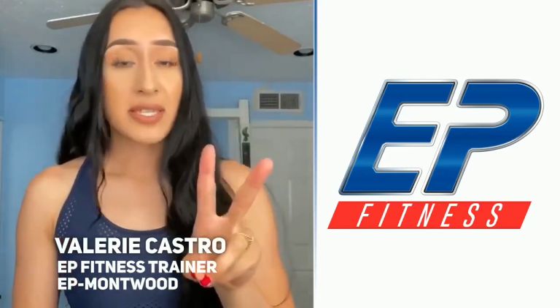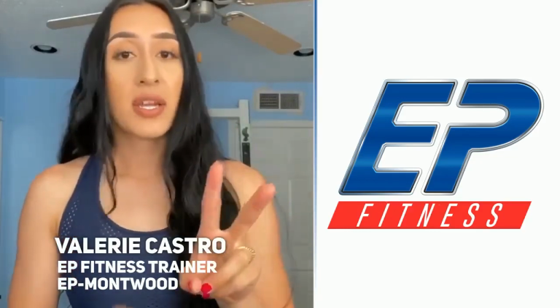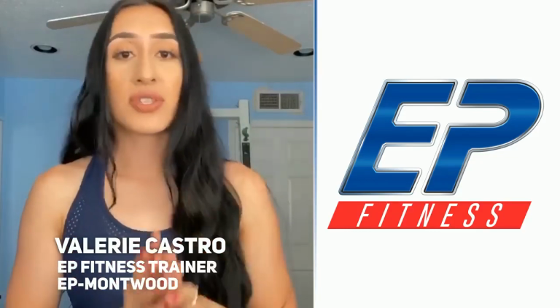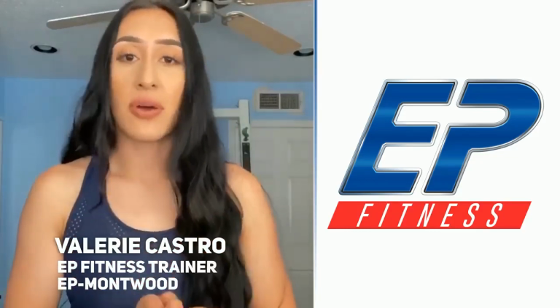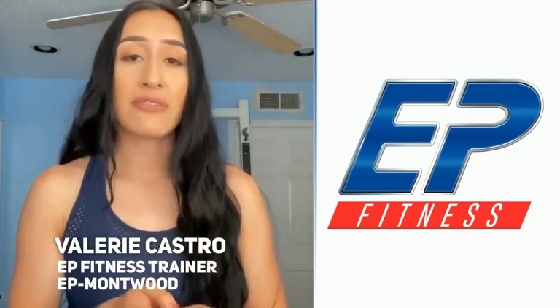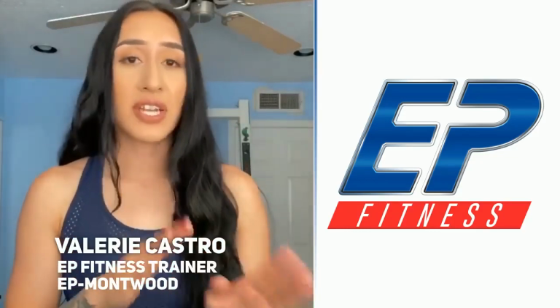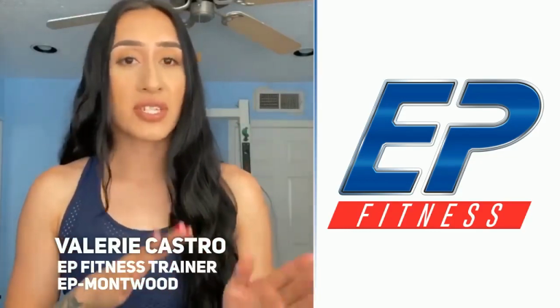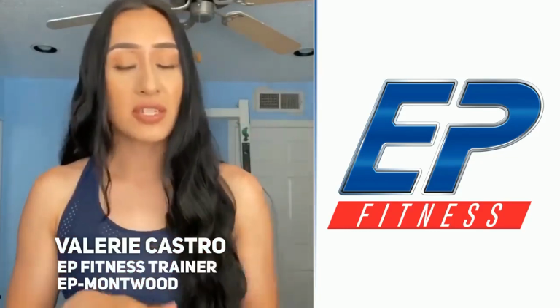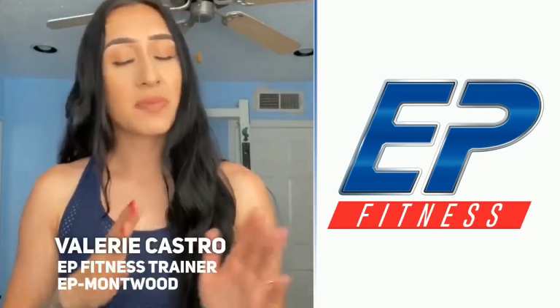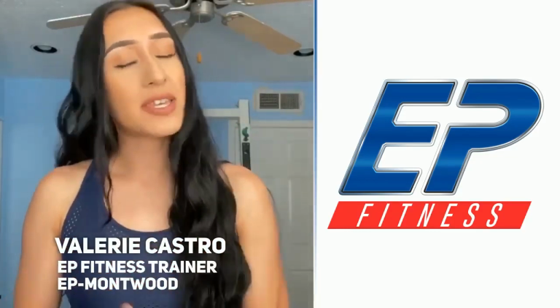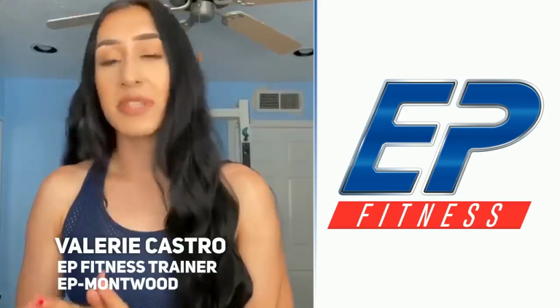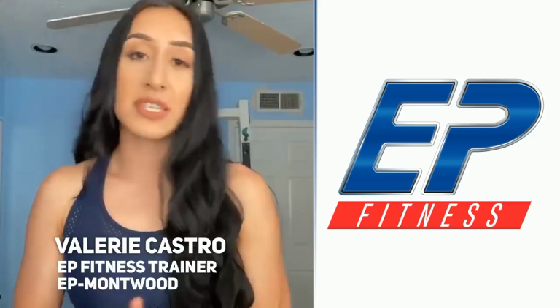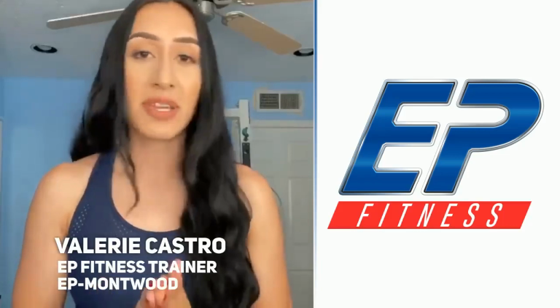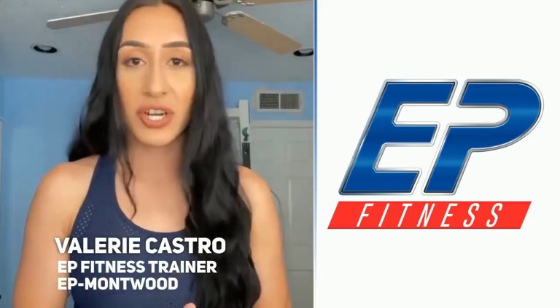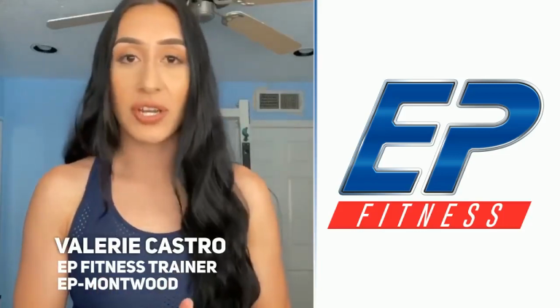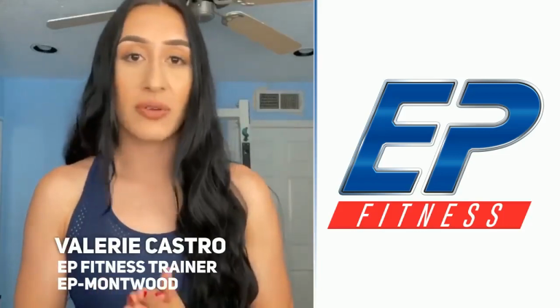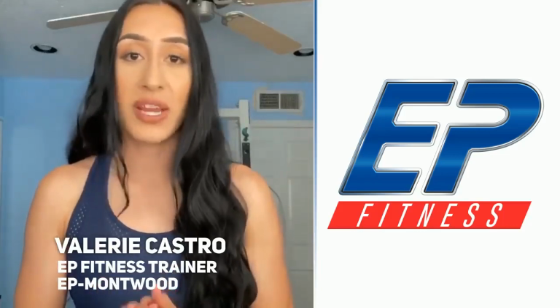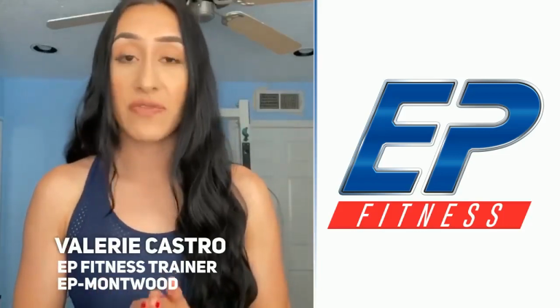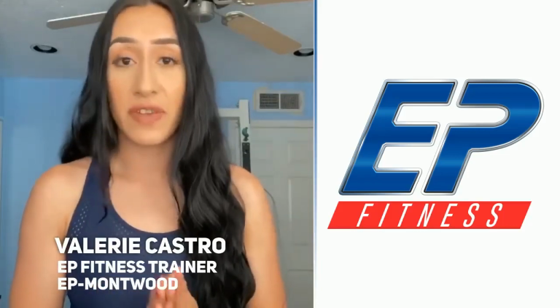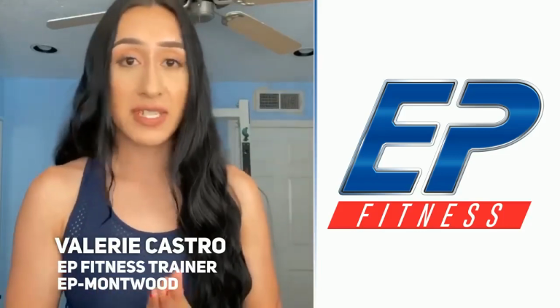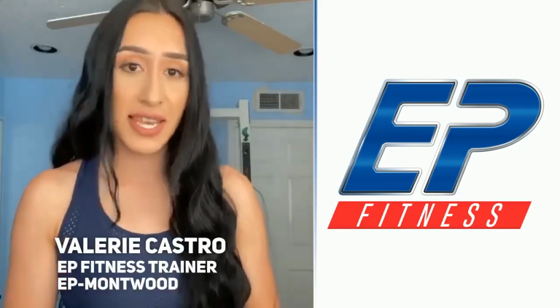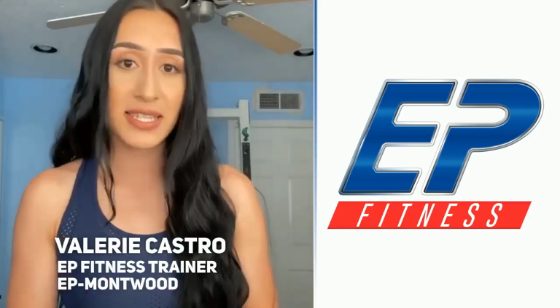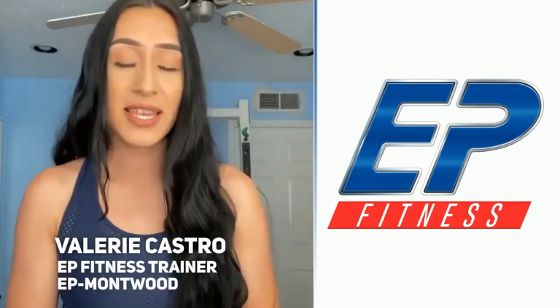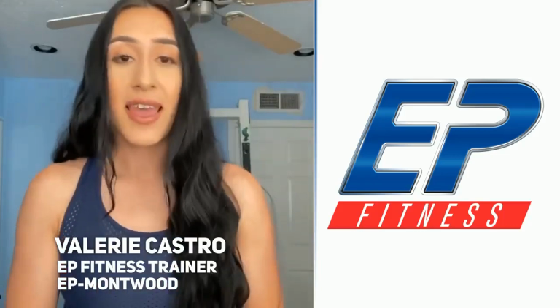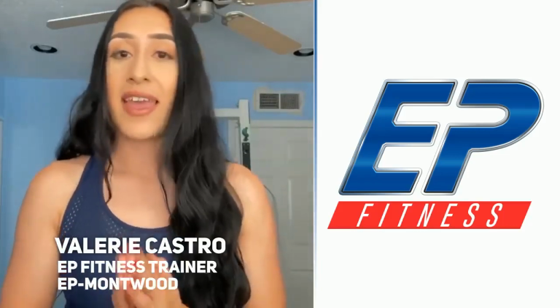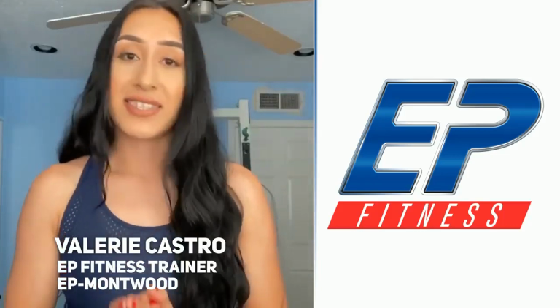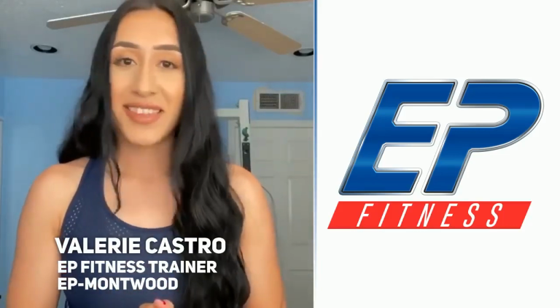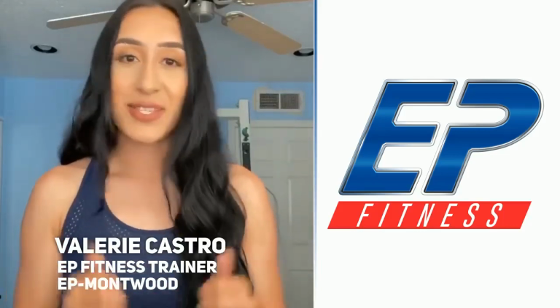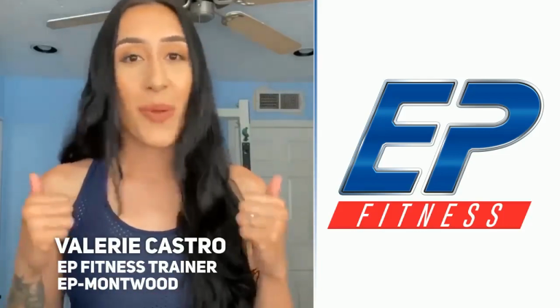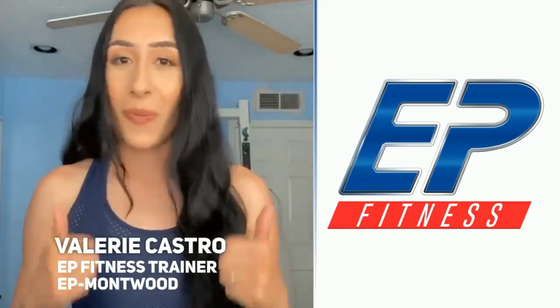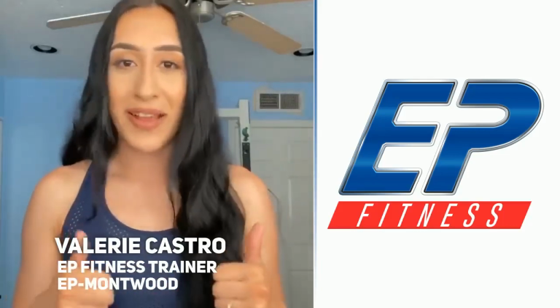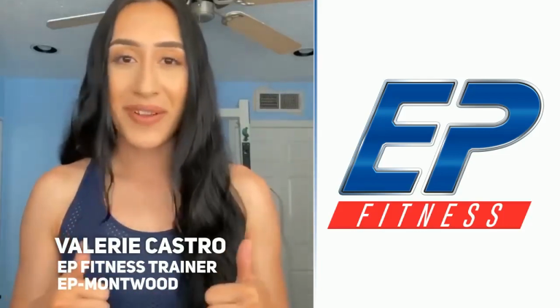After each set, please make sure you rest for 15 seconds and let's get this workout going.